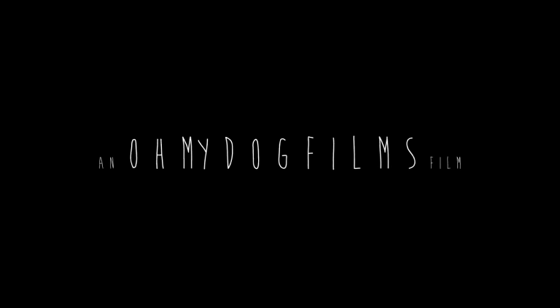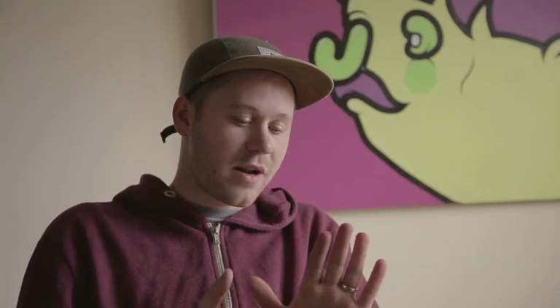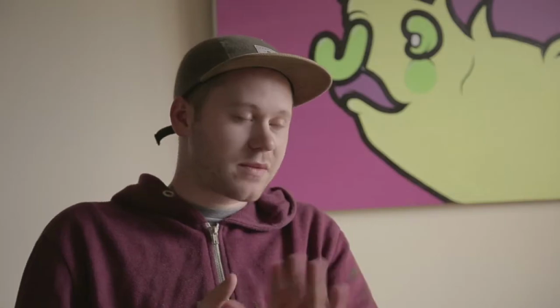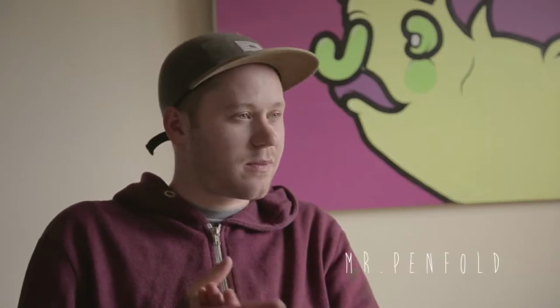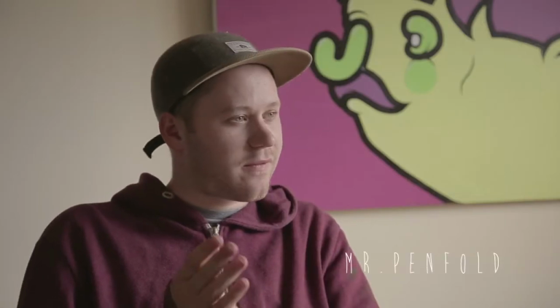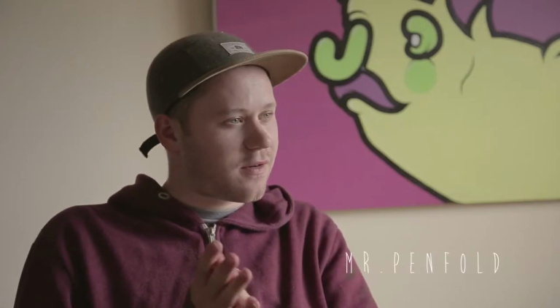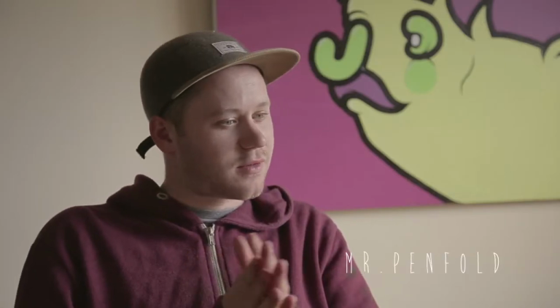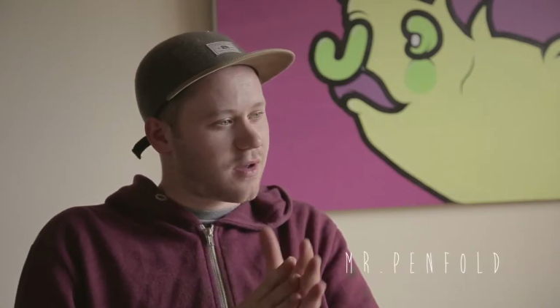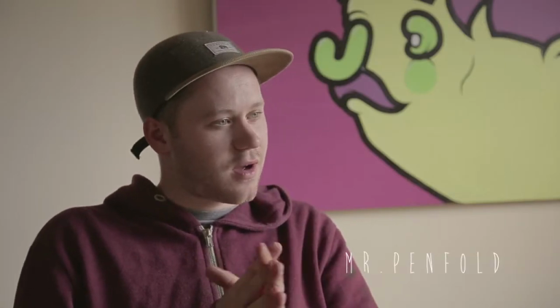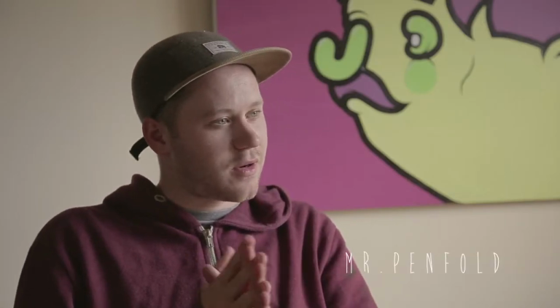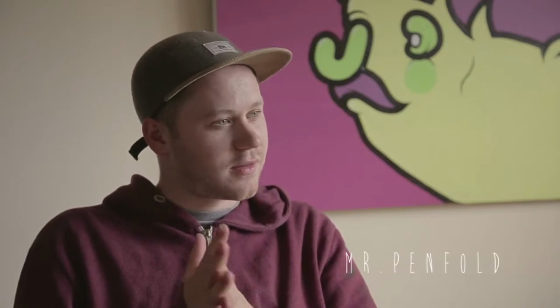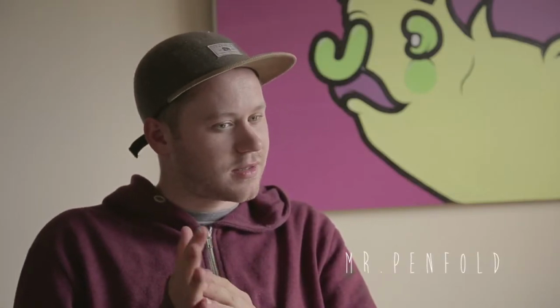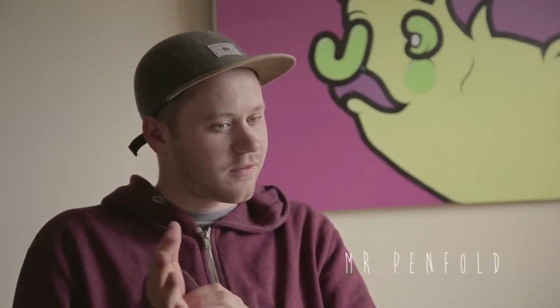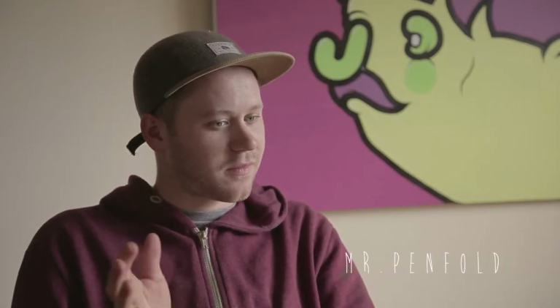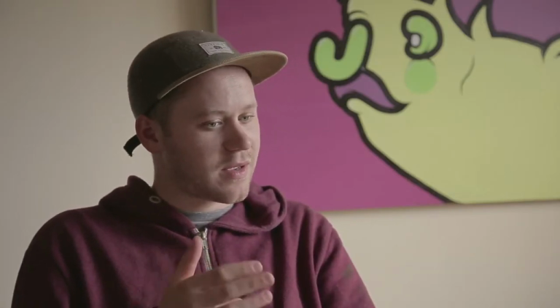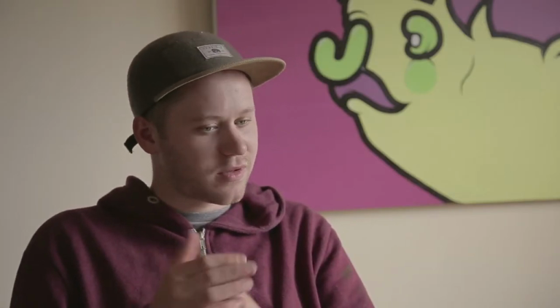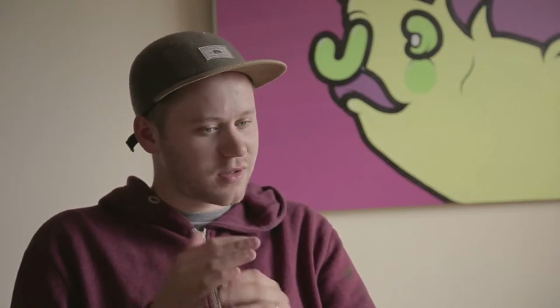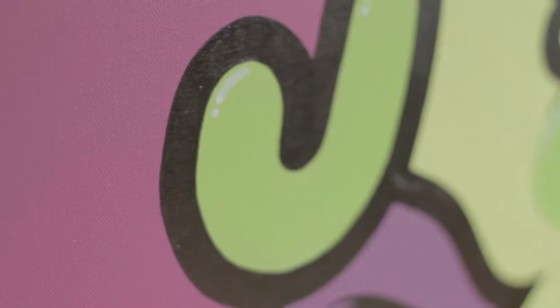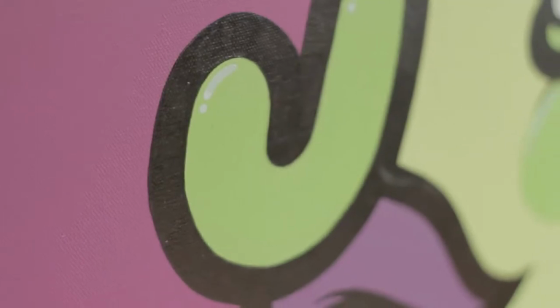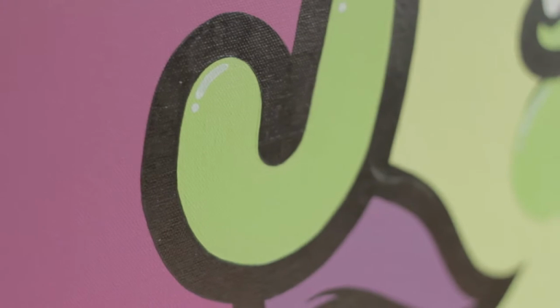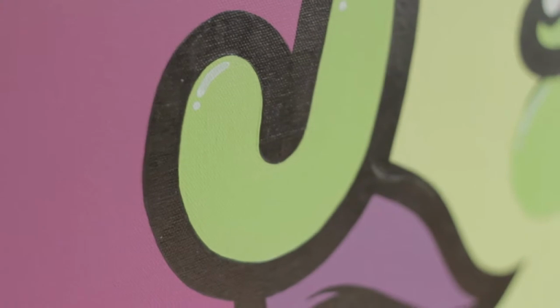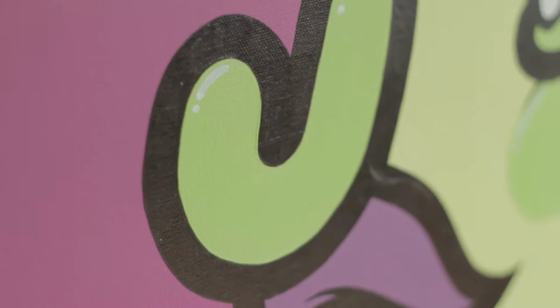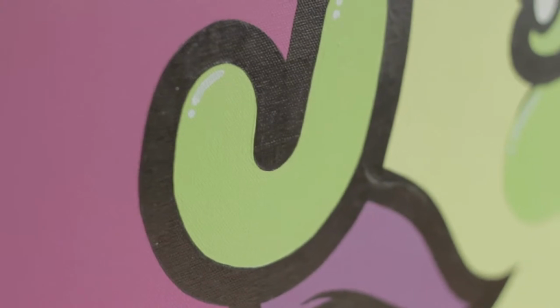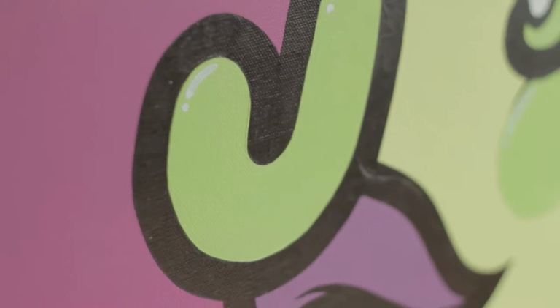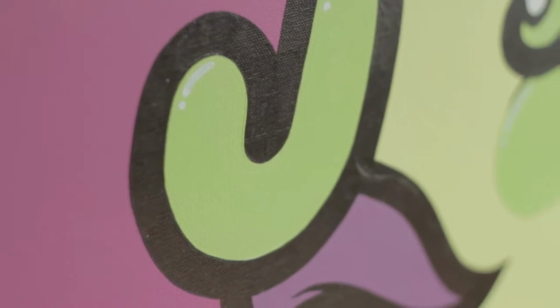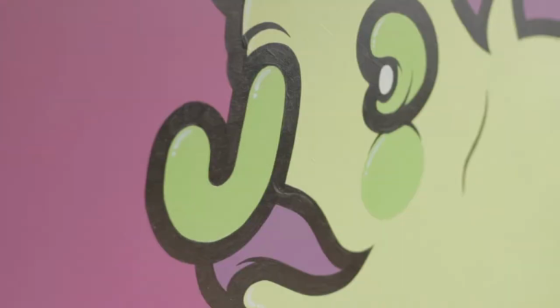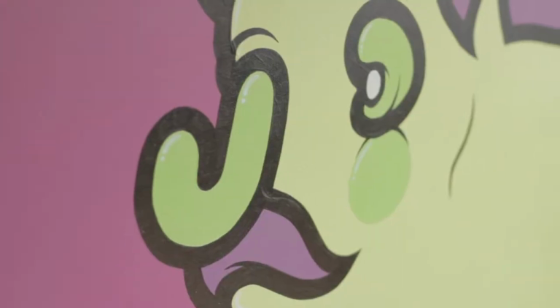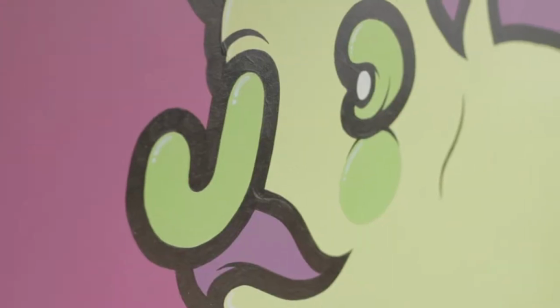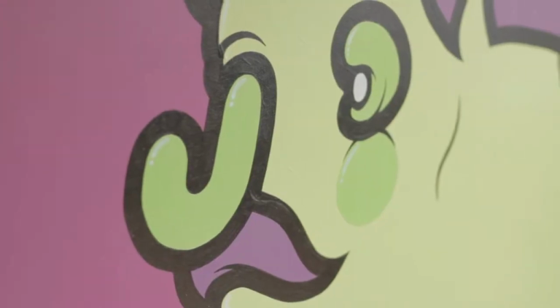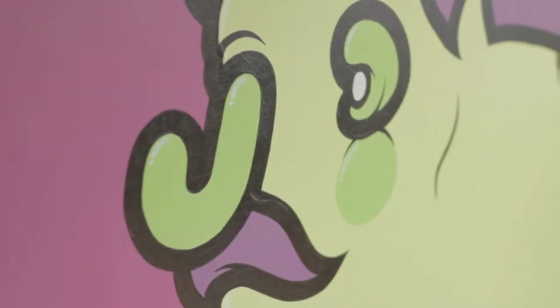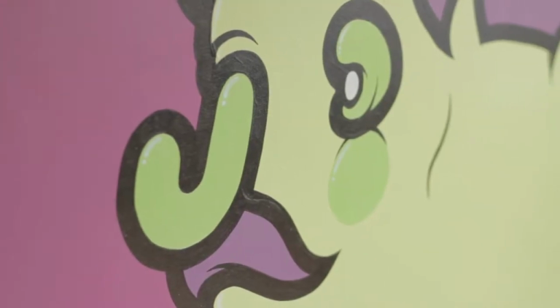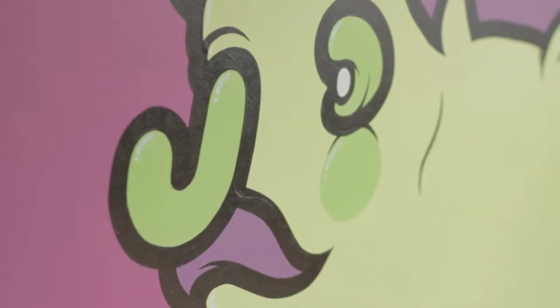My name is Mr Penfold. I'm an artist from Cambridge. I've lived and worked in Cambridge my whole life.